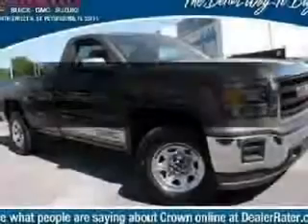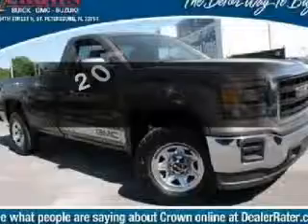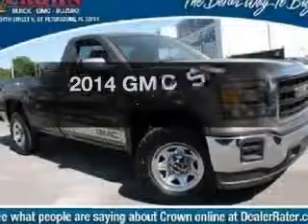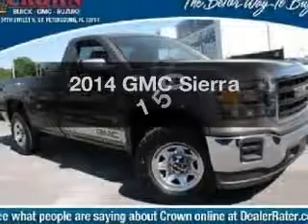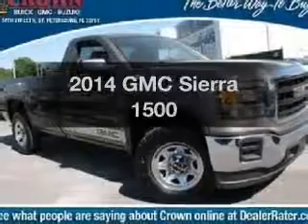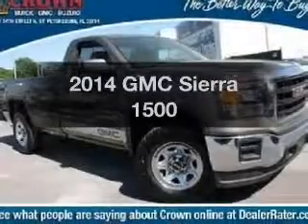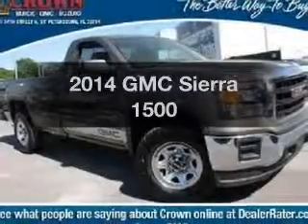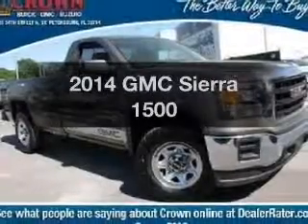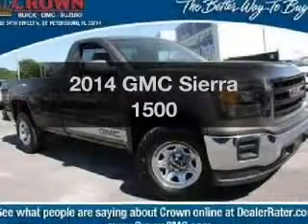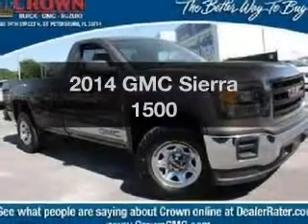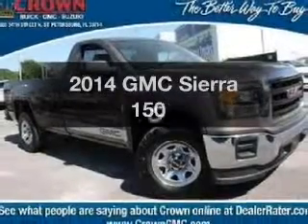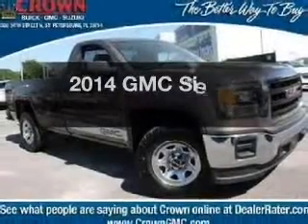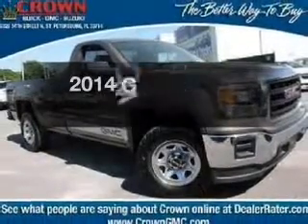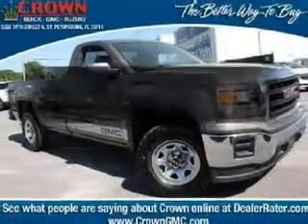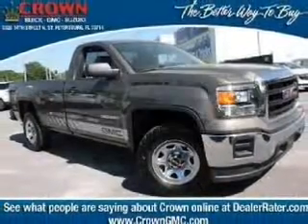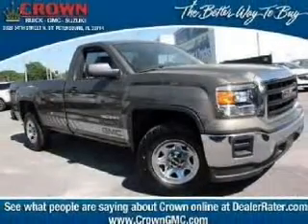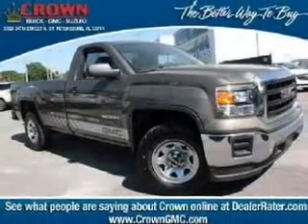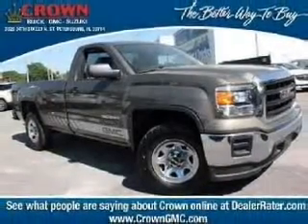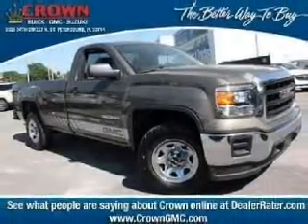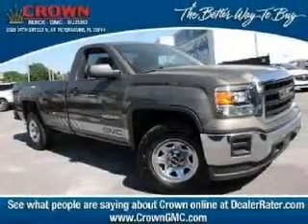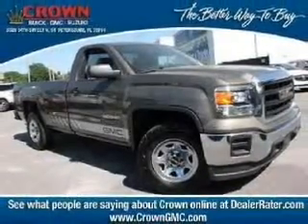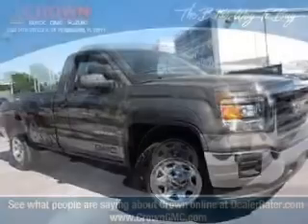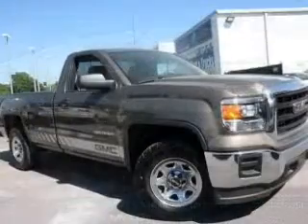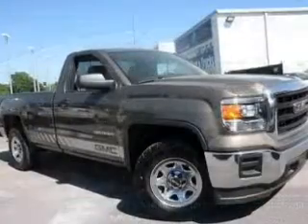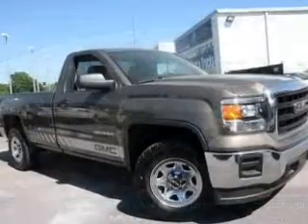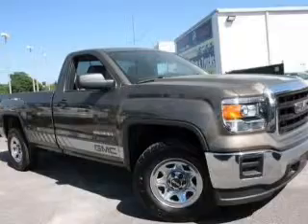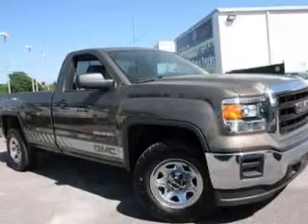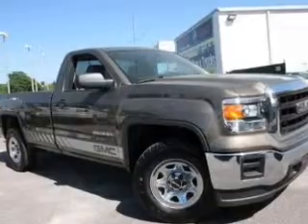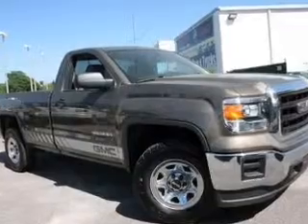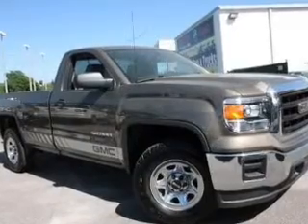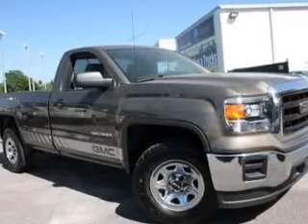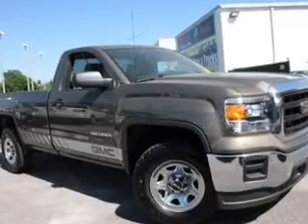Presenting the 2014 GMC Sierra 1500. Travel the roads in style and comfort in this great vehicle.